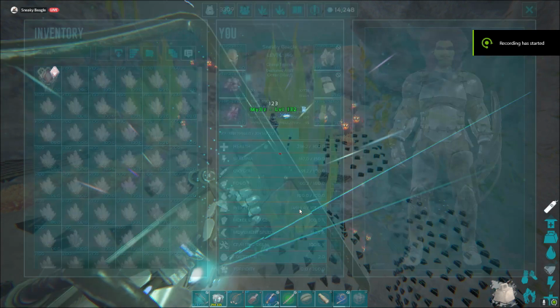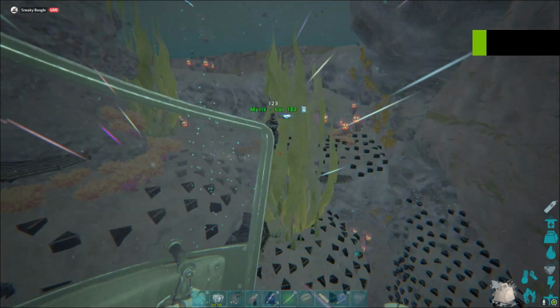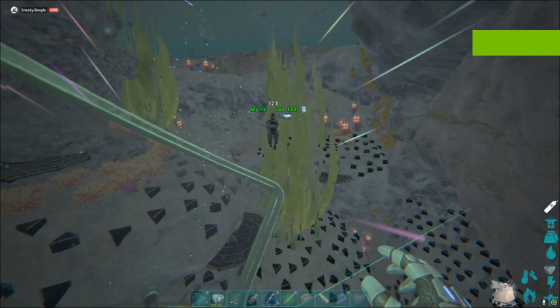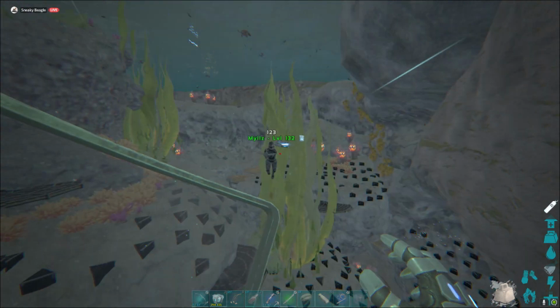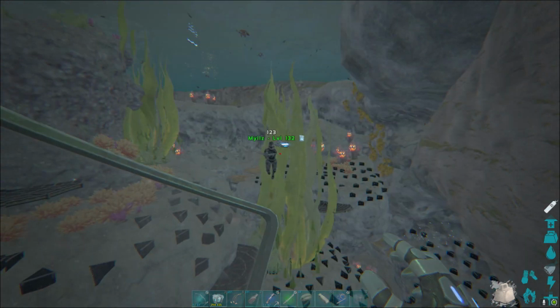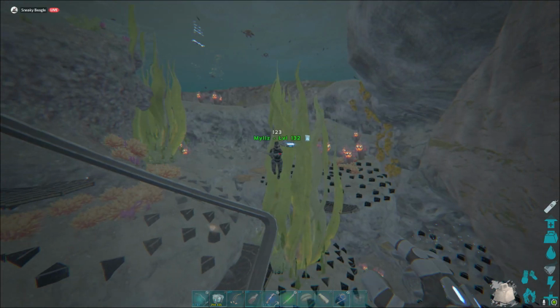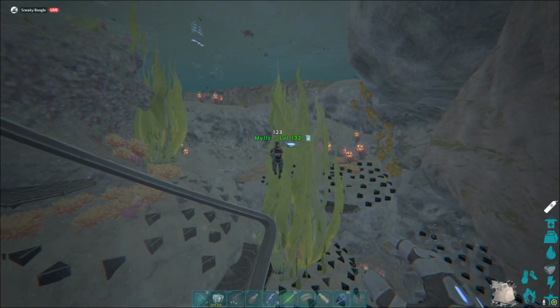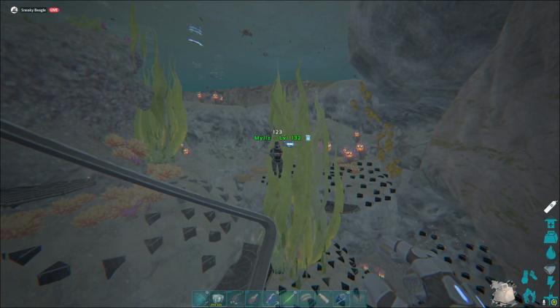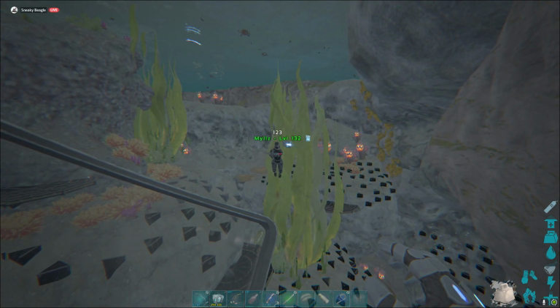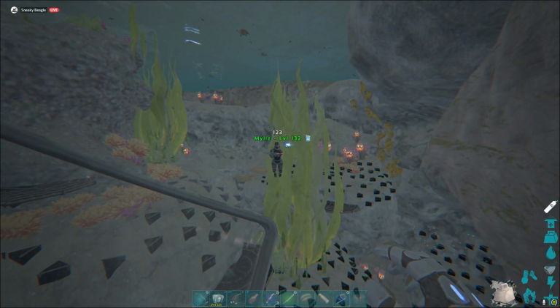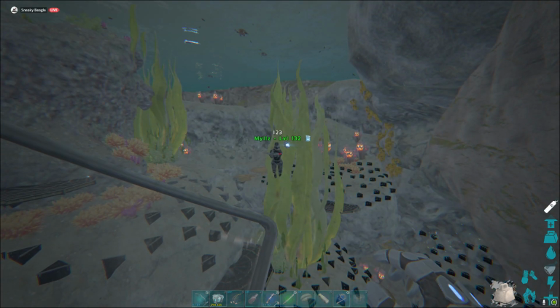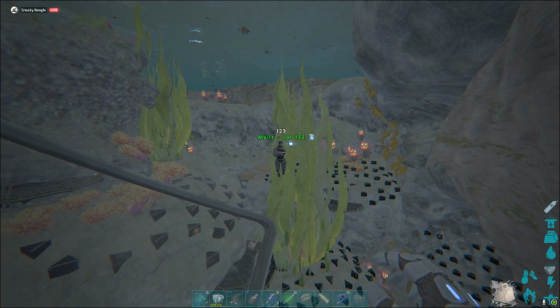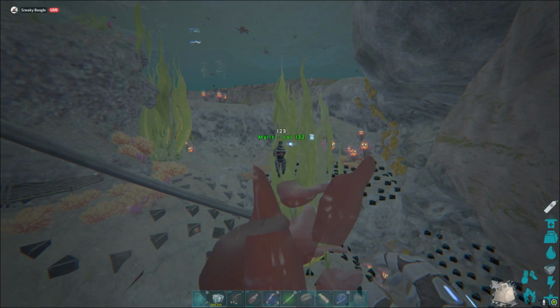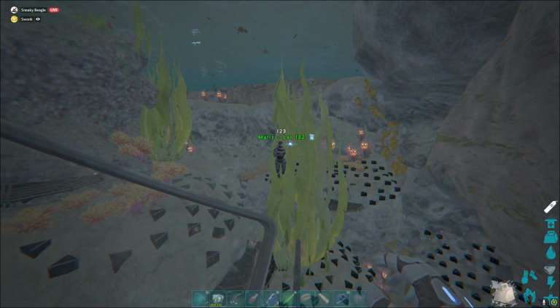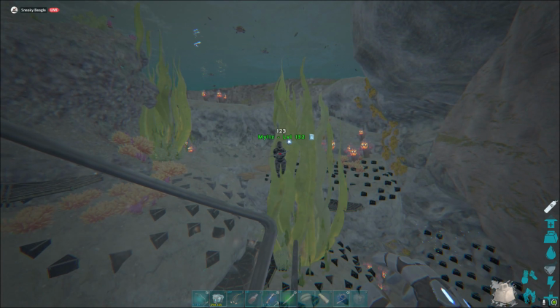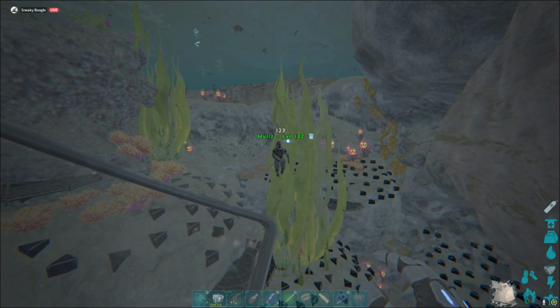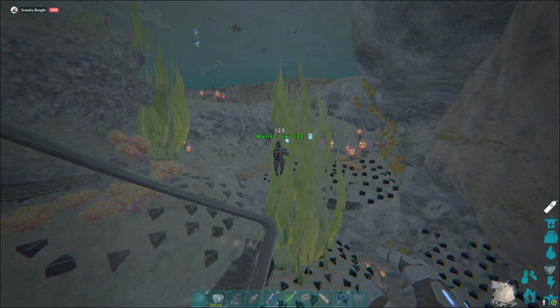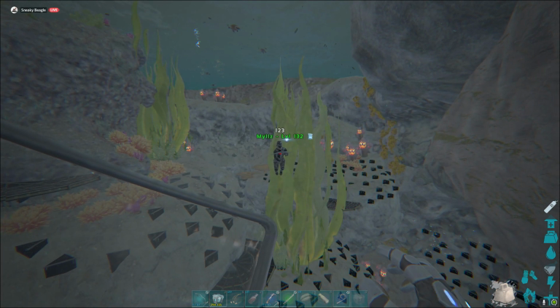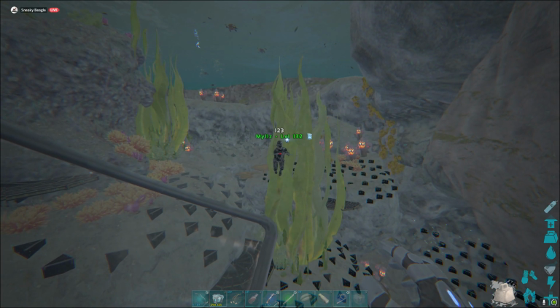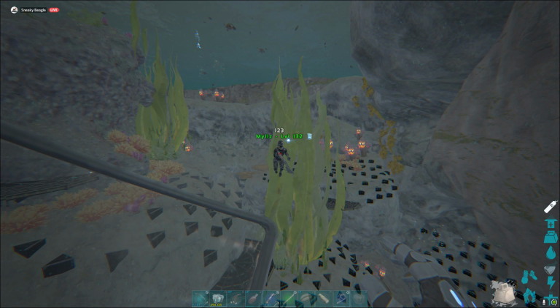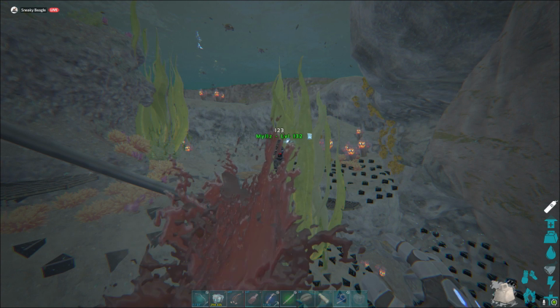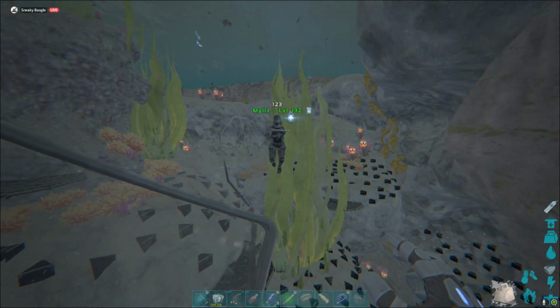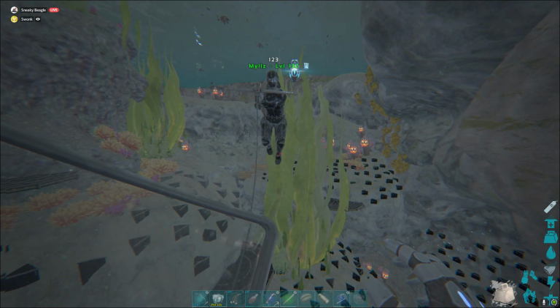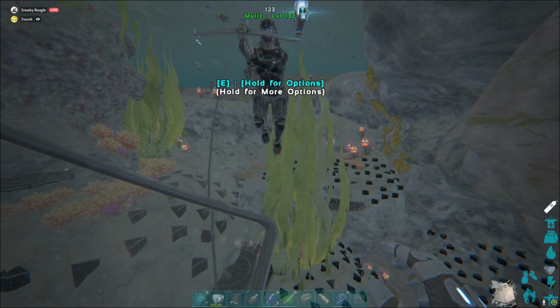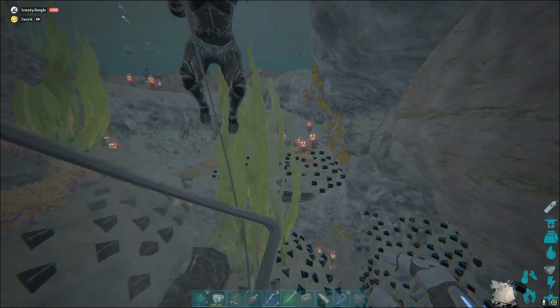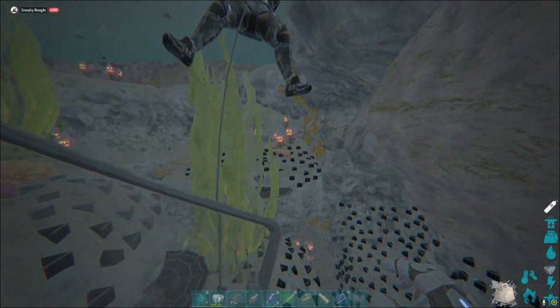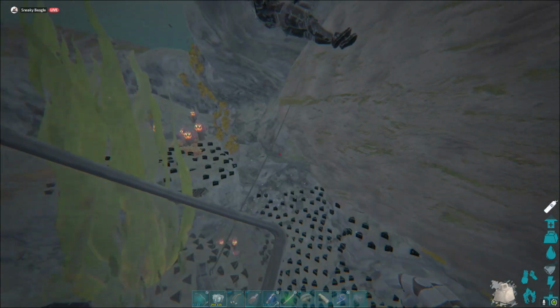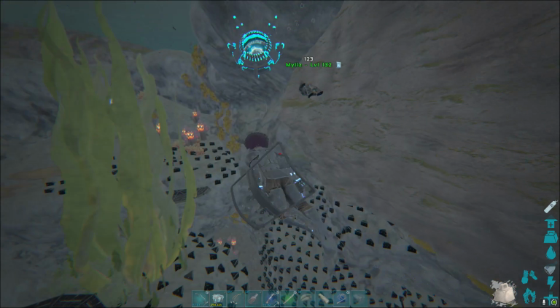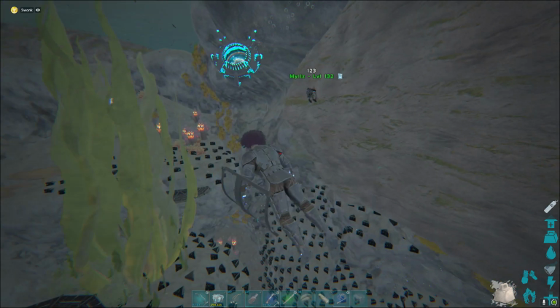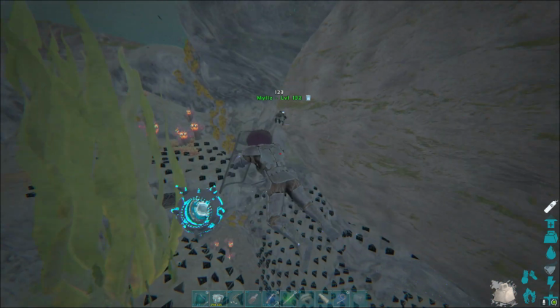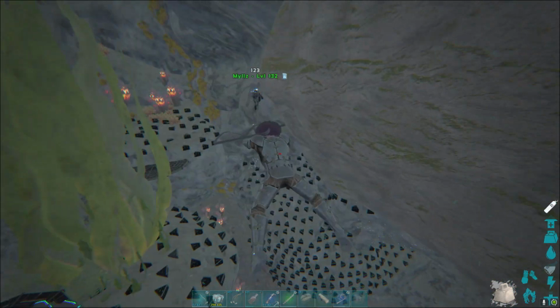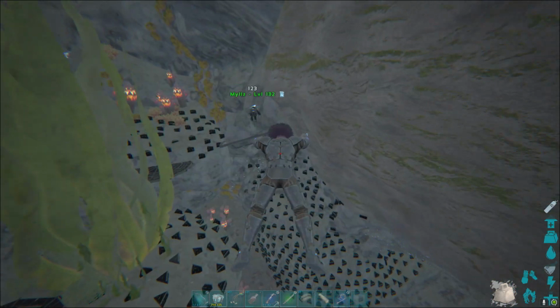Swank's going to grapple — the first grapple's not going to work — he's going to grapple me again and he's going to be able to drag me wherever he wants. This is how you drag somebody underwater.